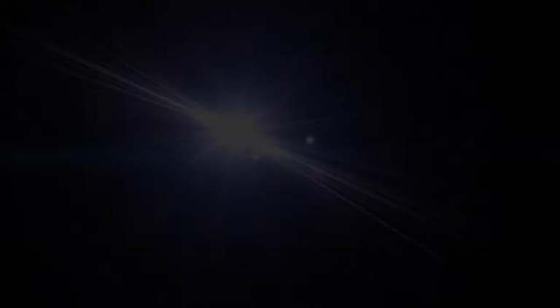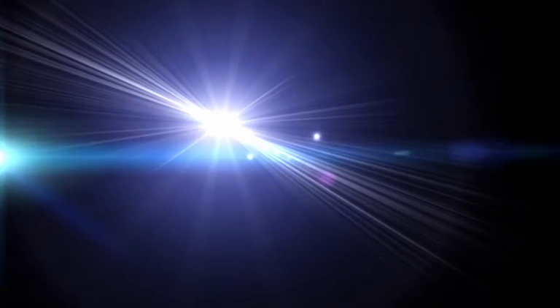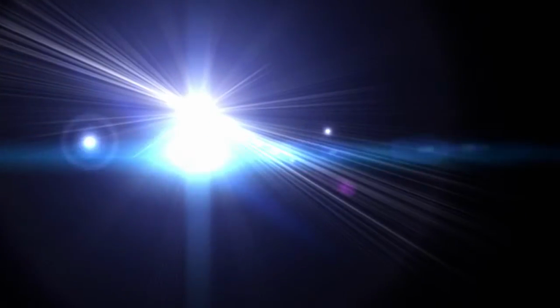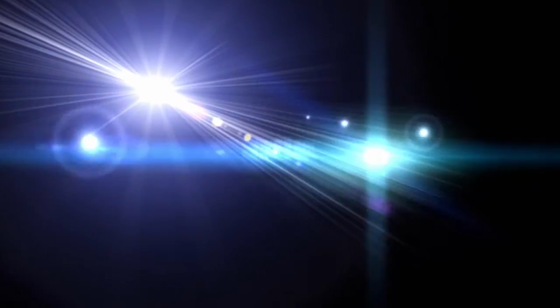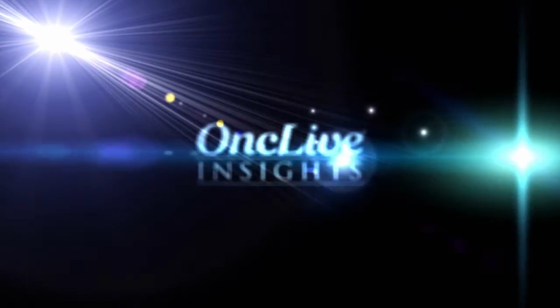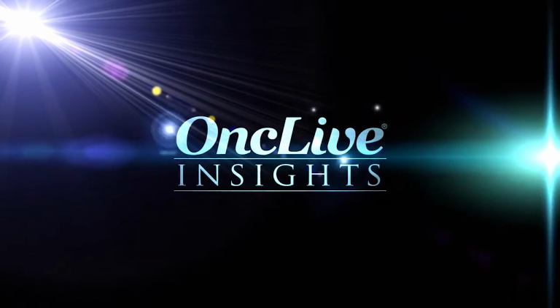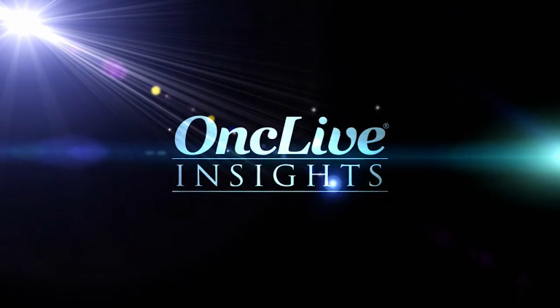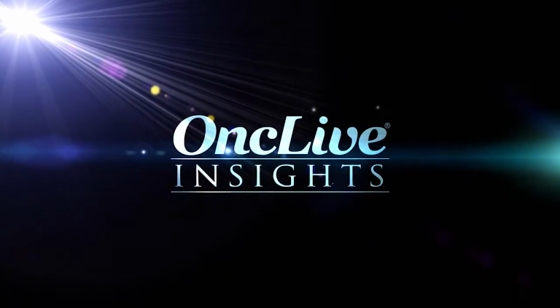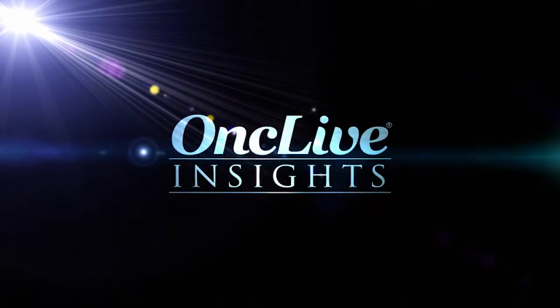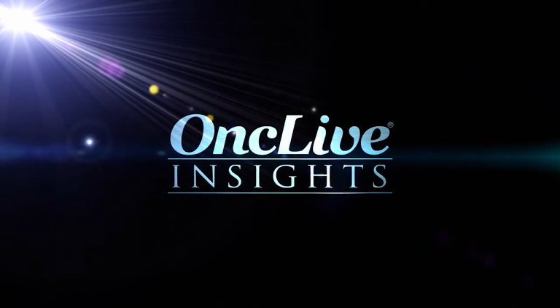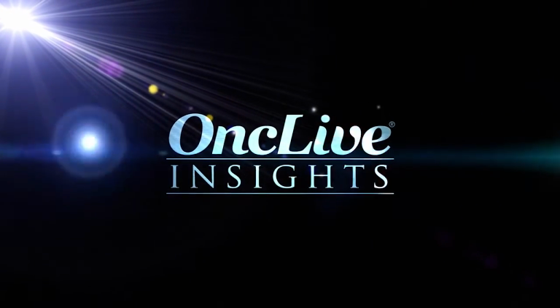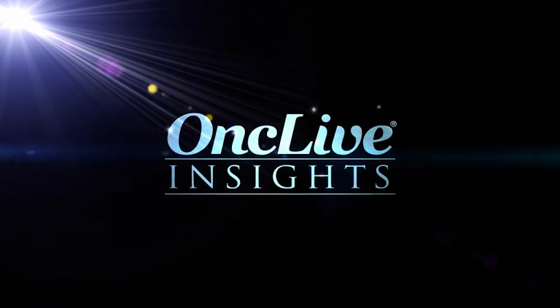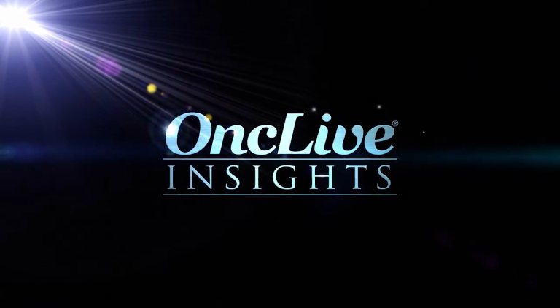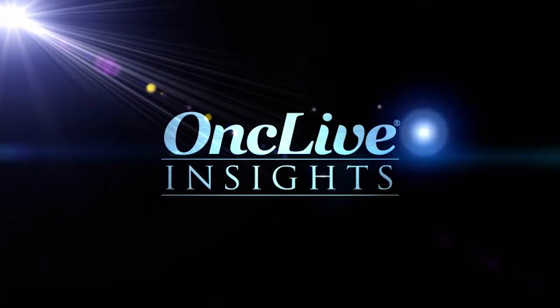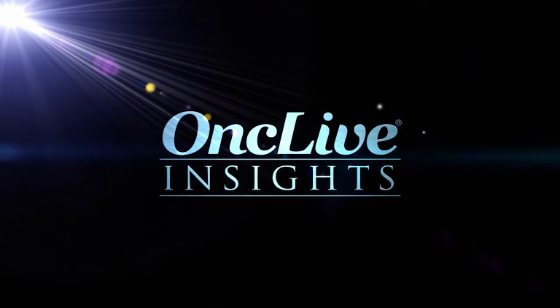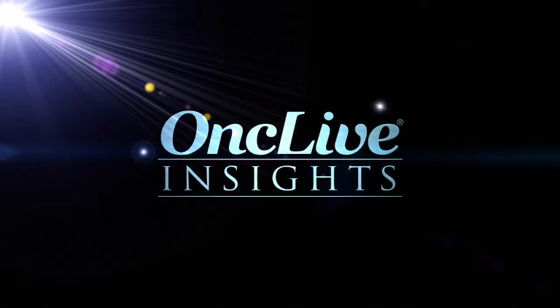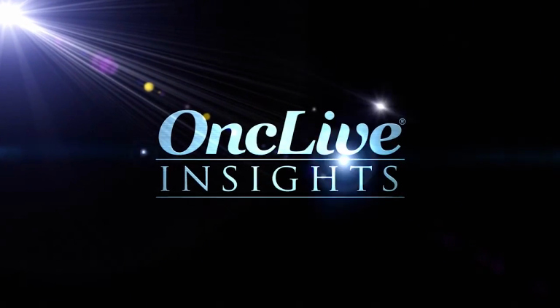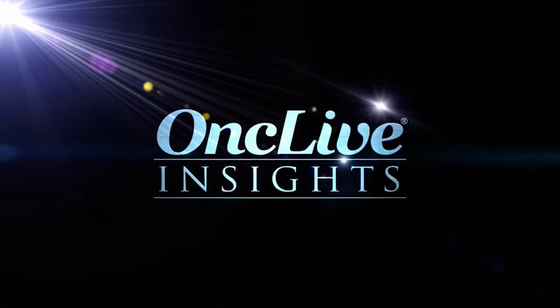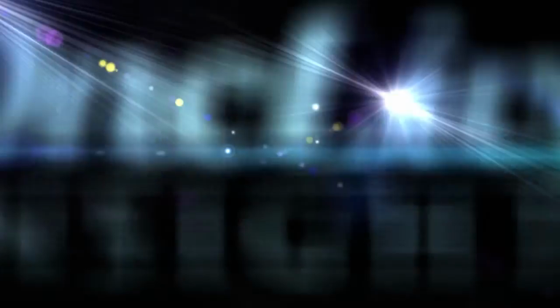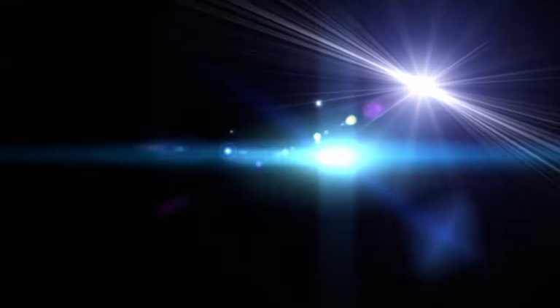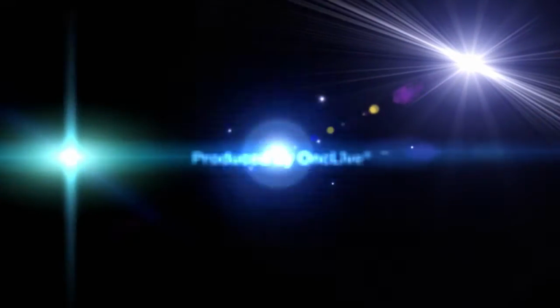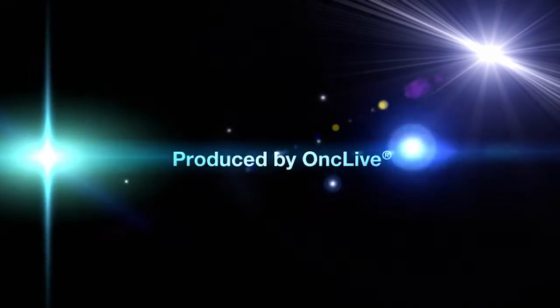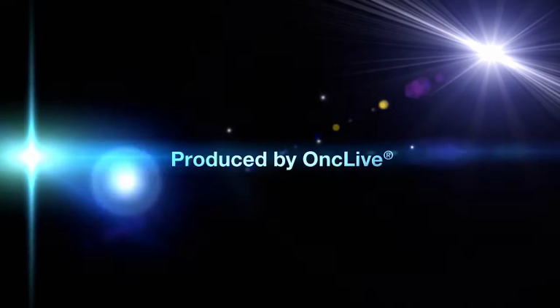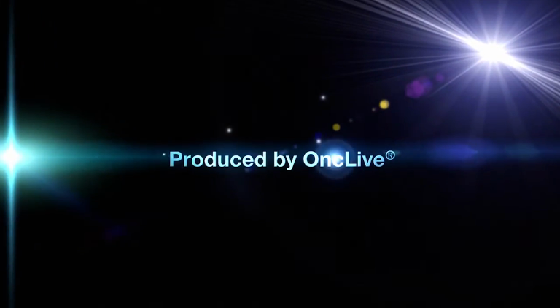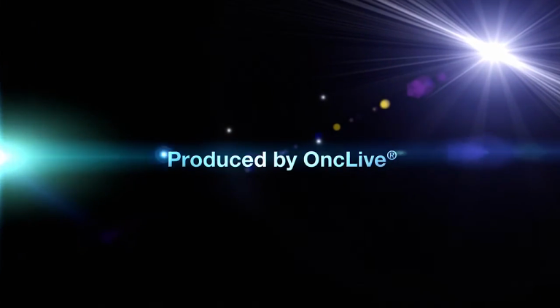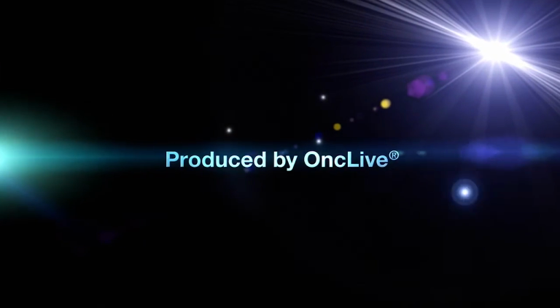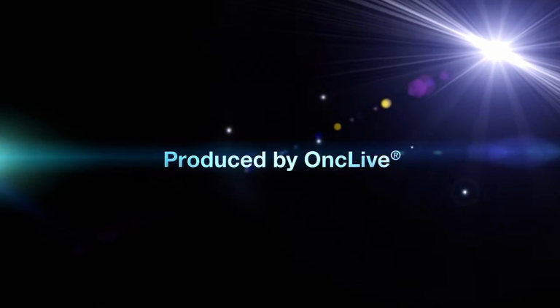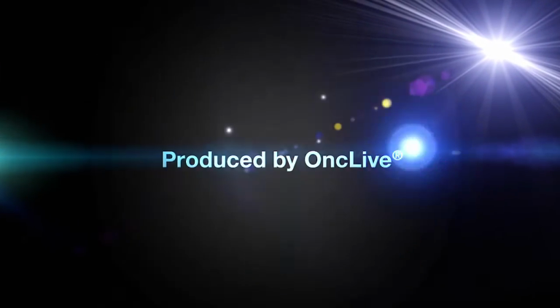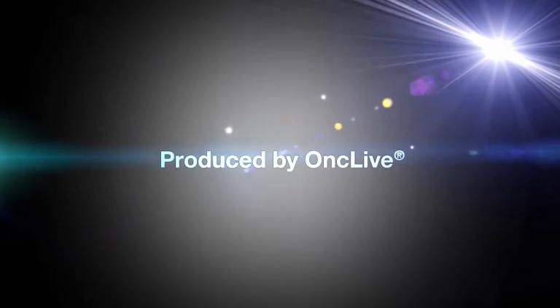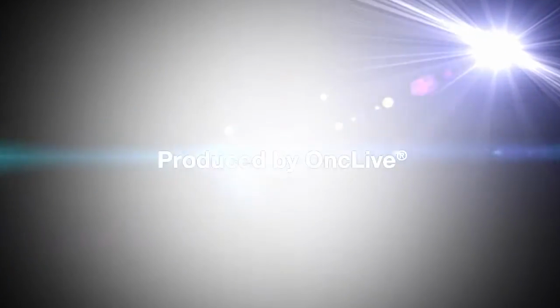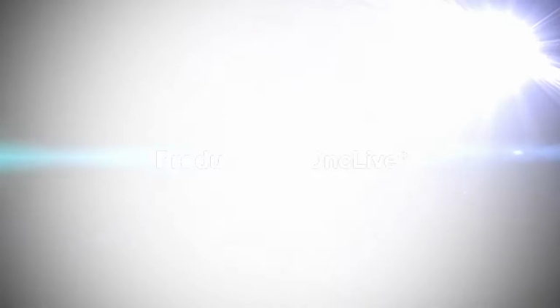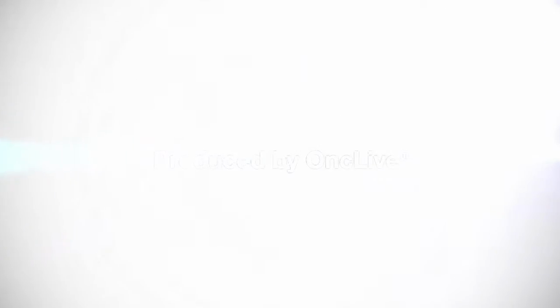OncLive Insights is a video editorial program produced by OncLive.